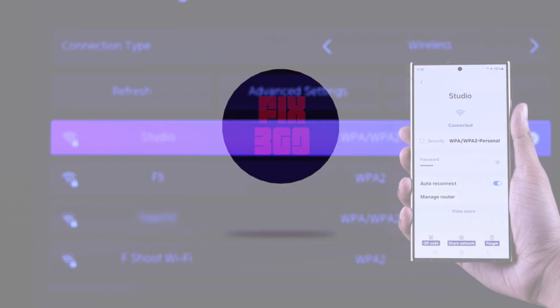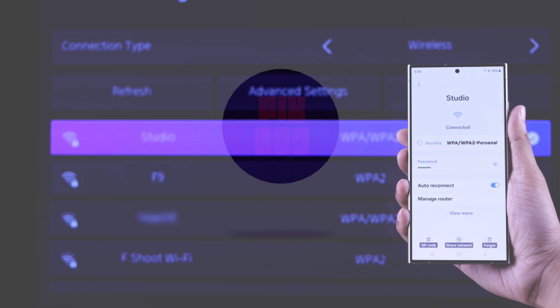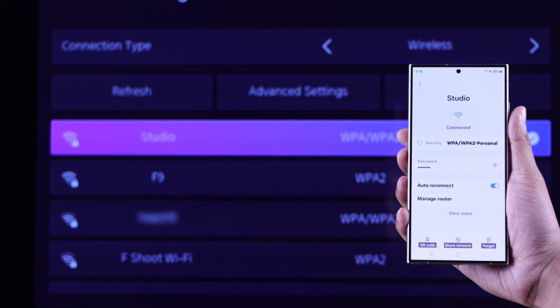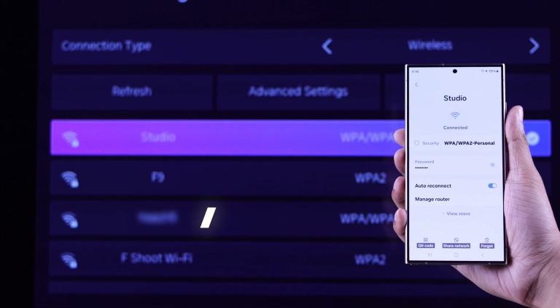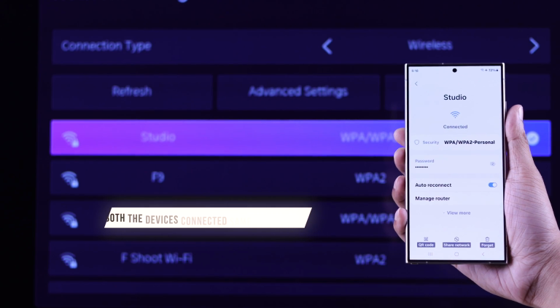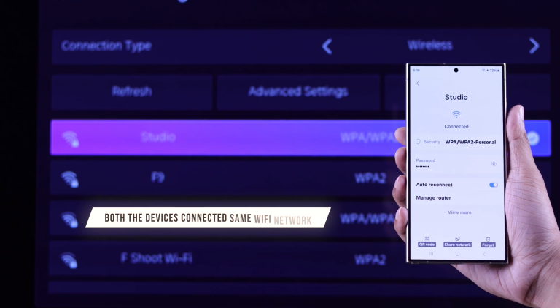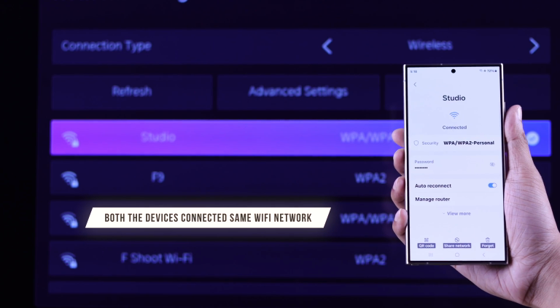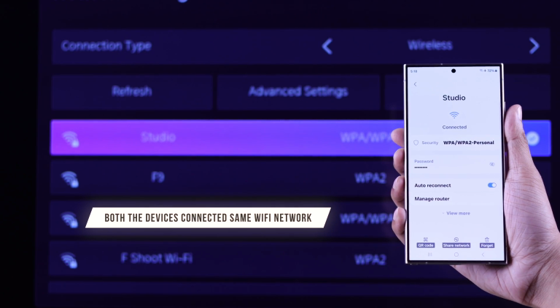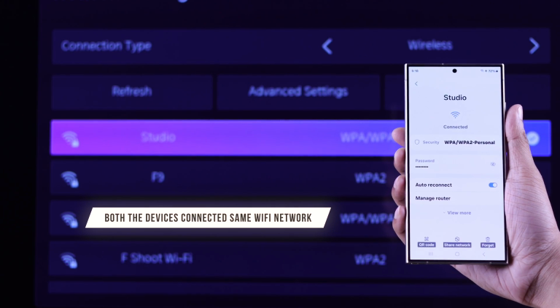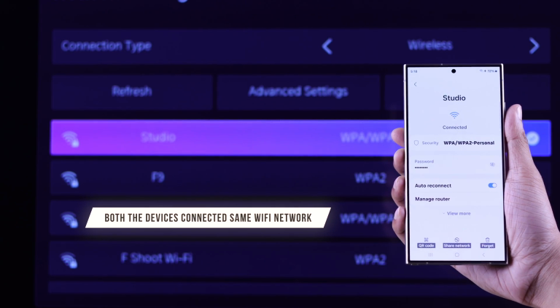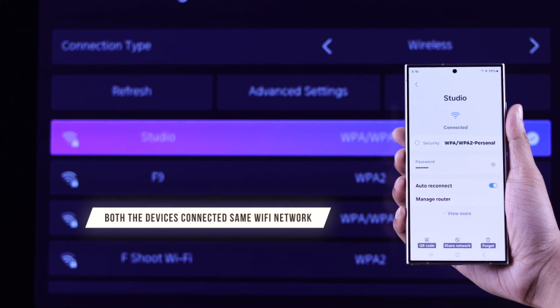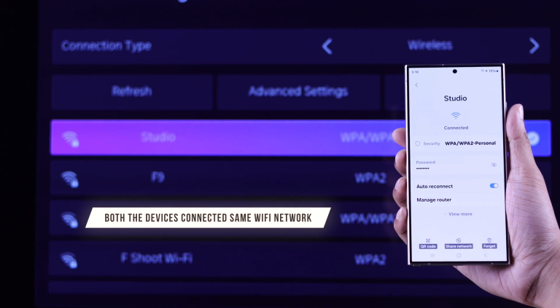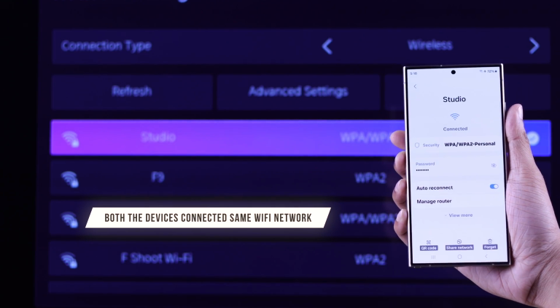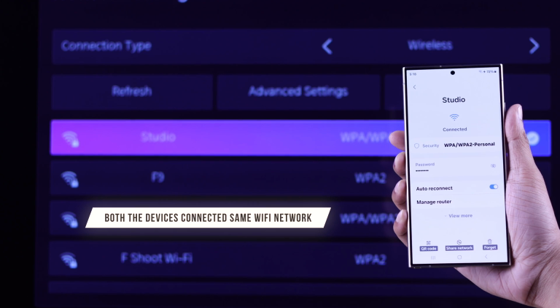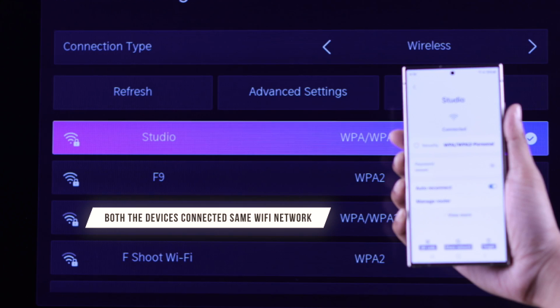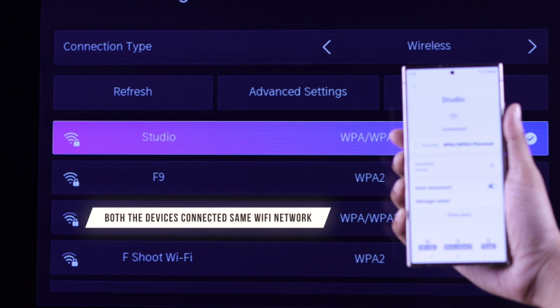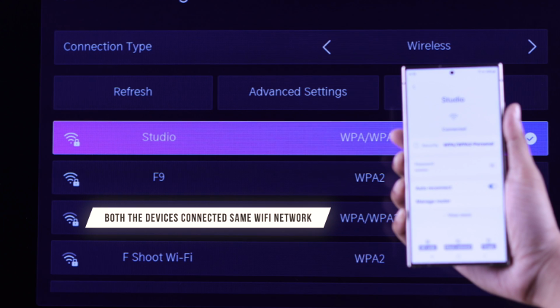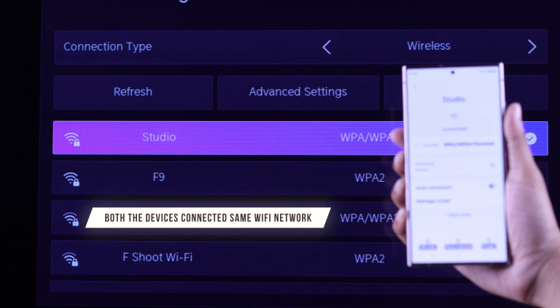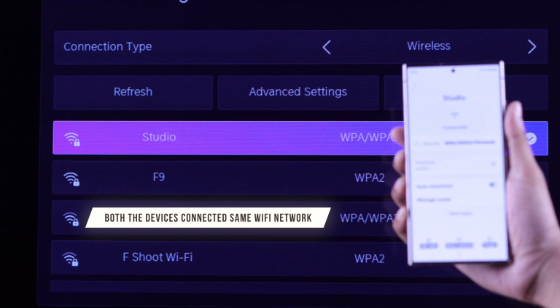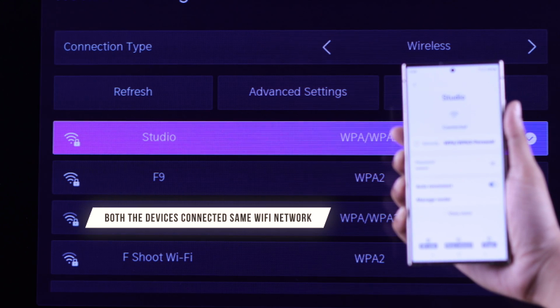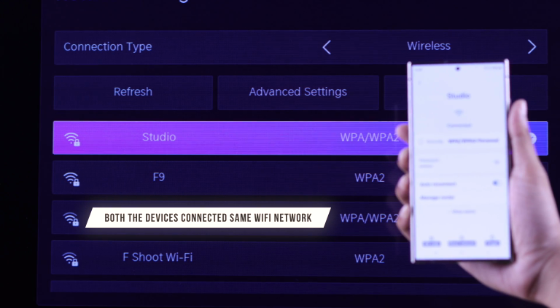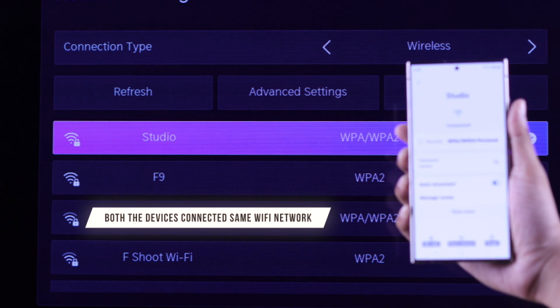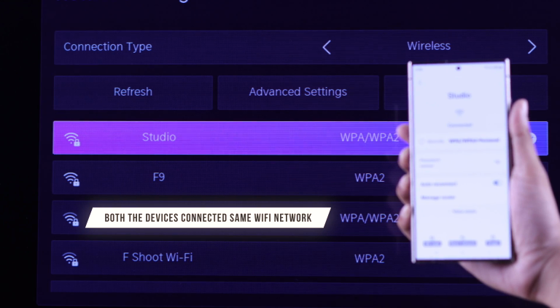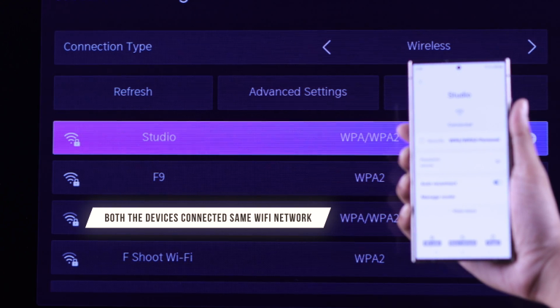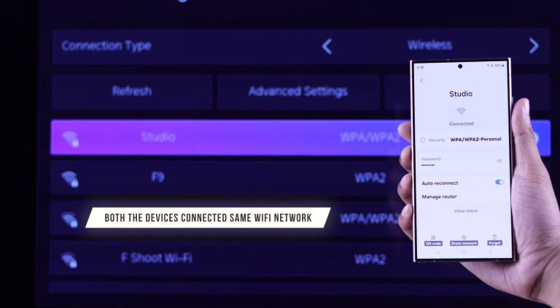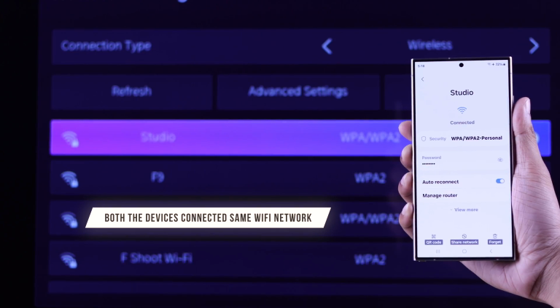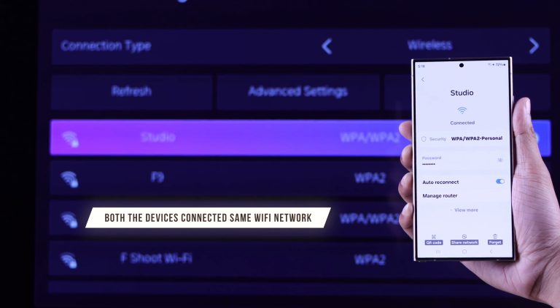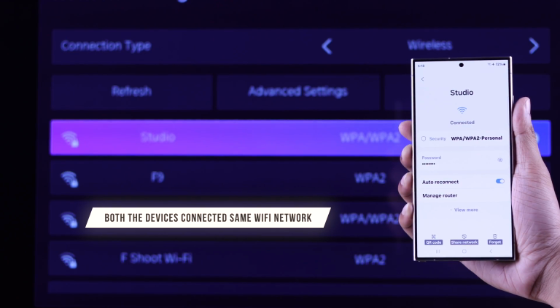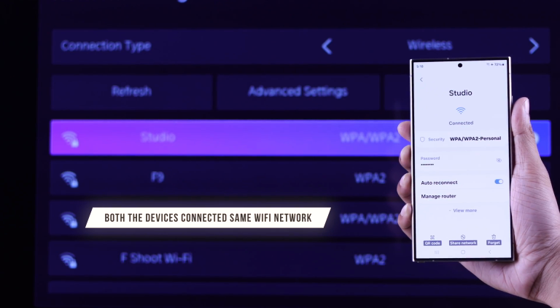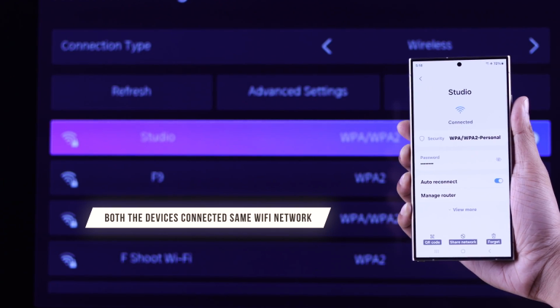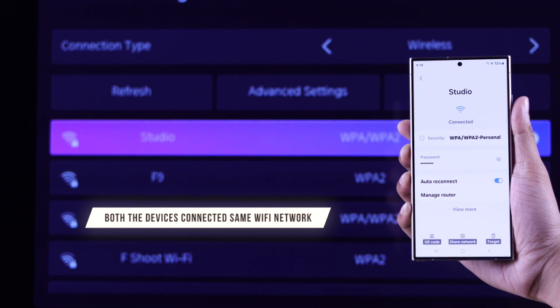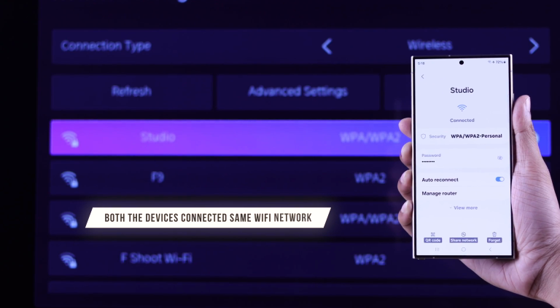Before we start, make sure to connect both your Android phone and Hisense TV to the same Wi-Fi network for smooth performance.